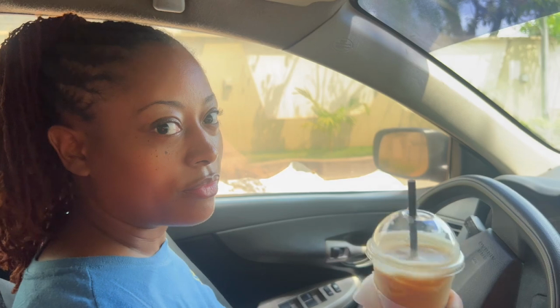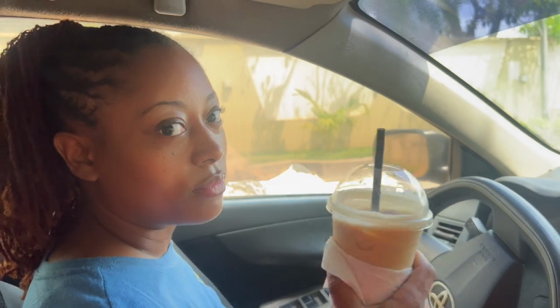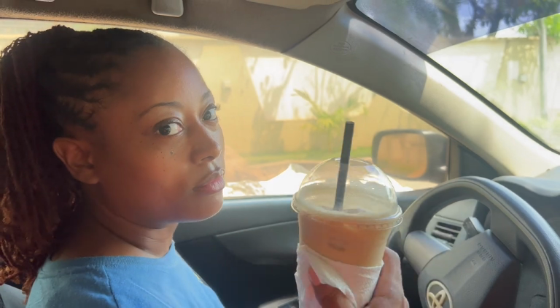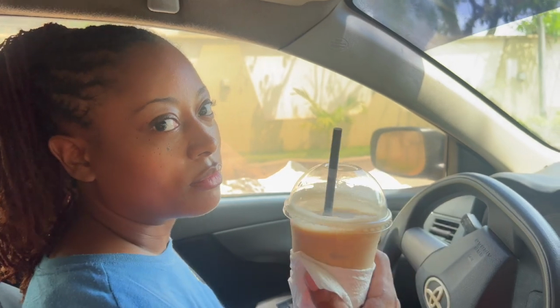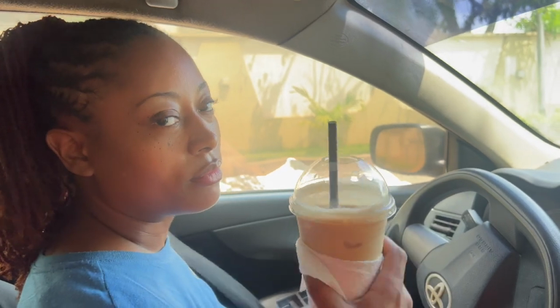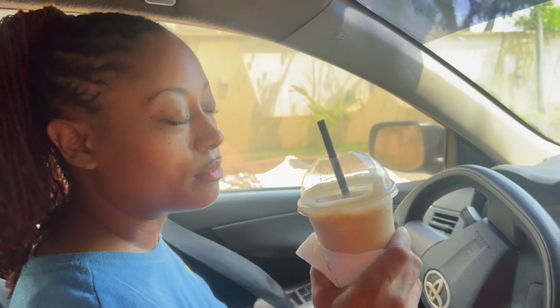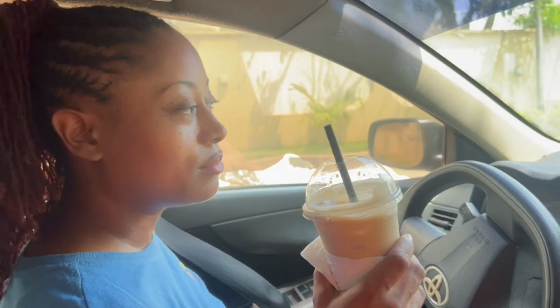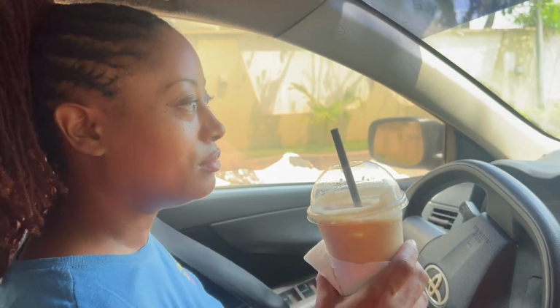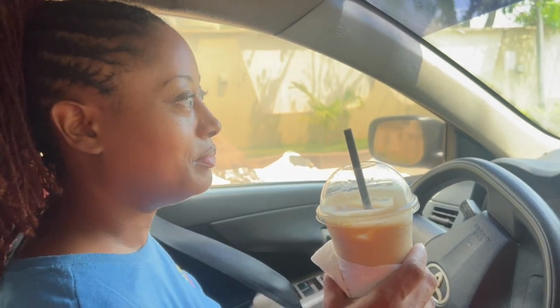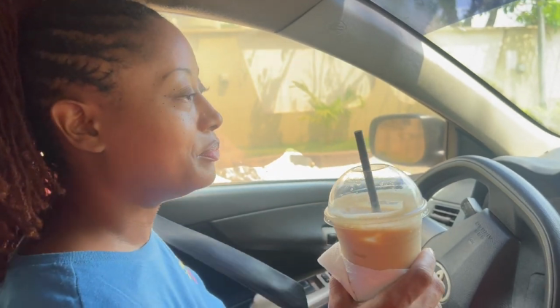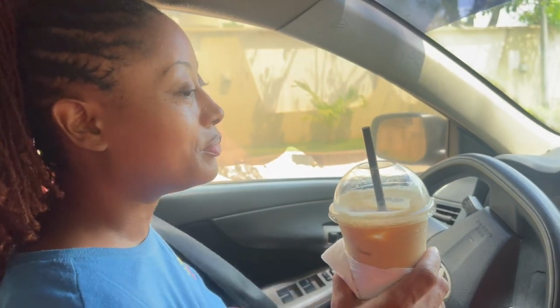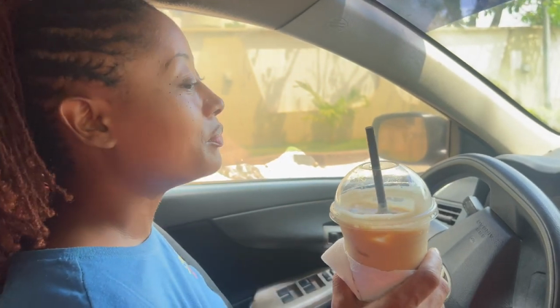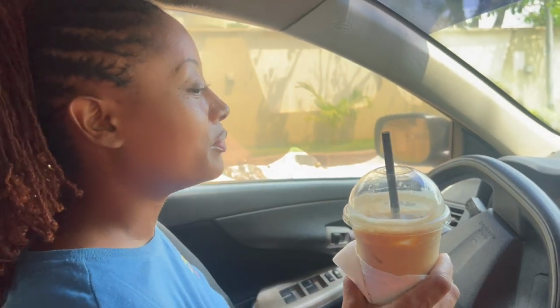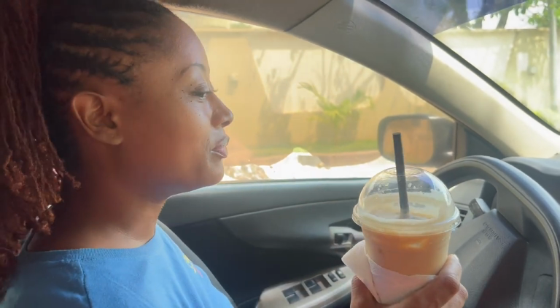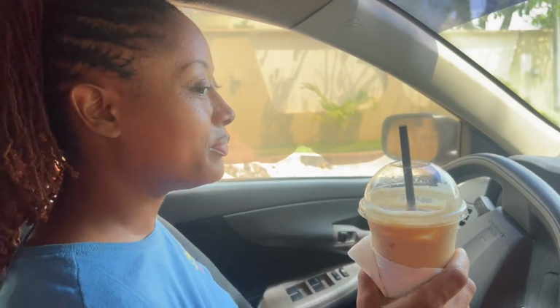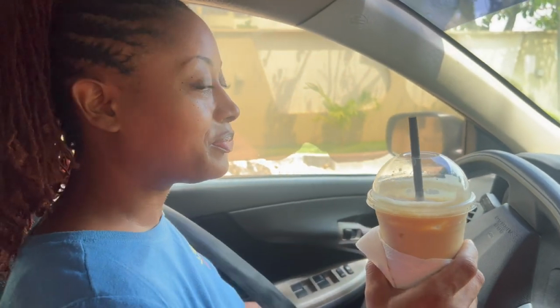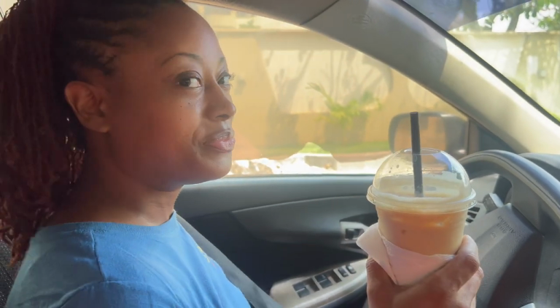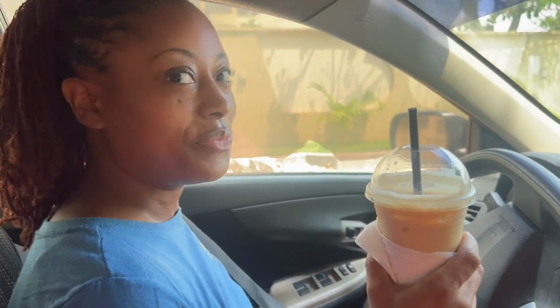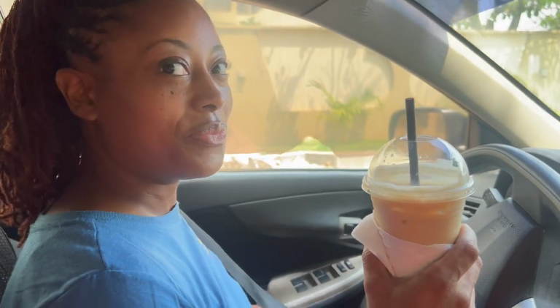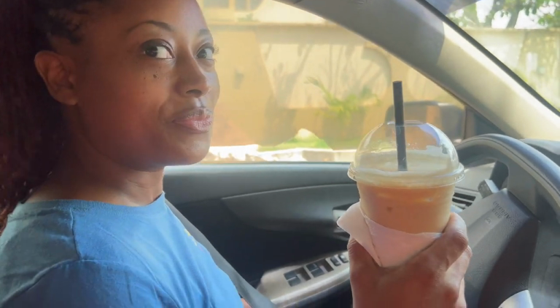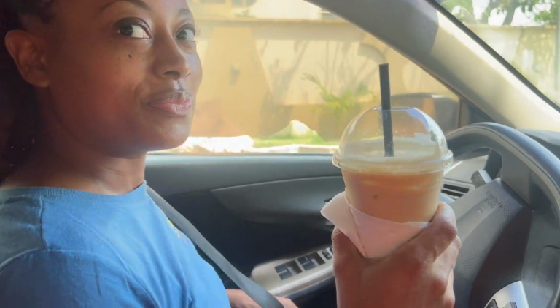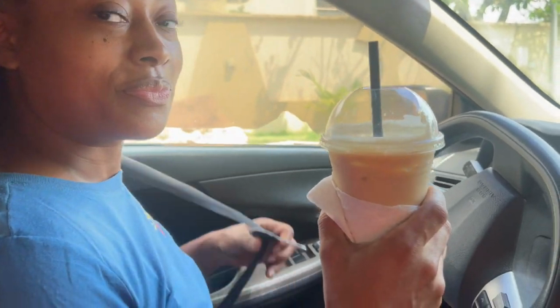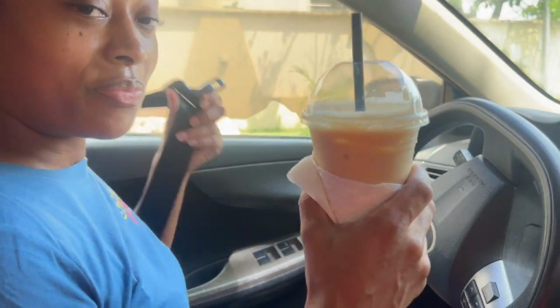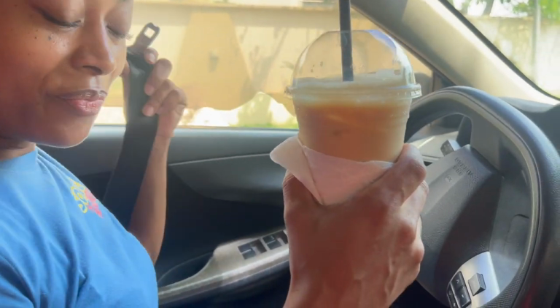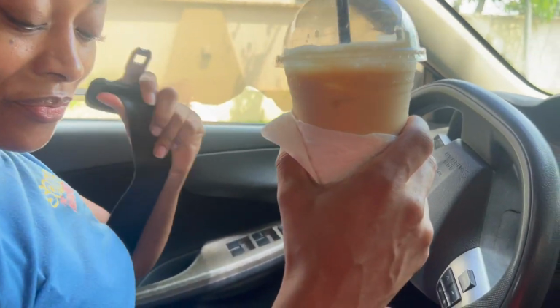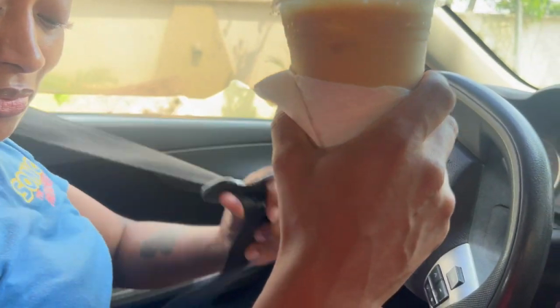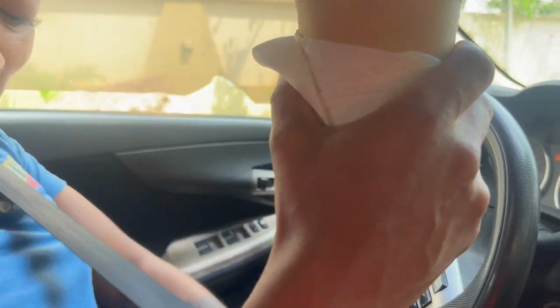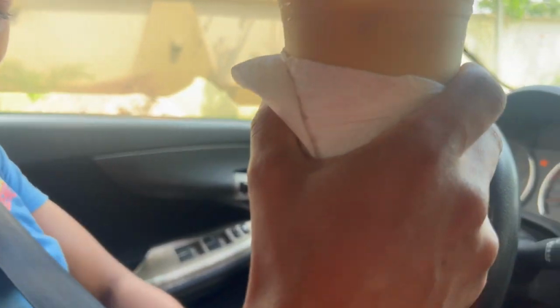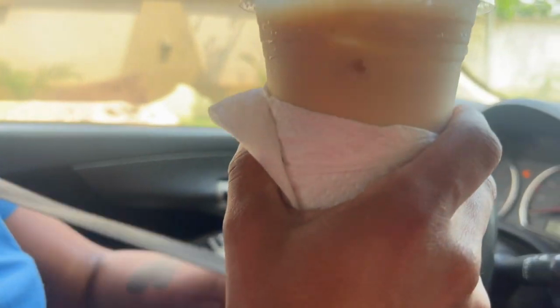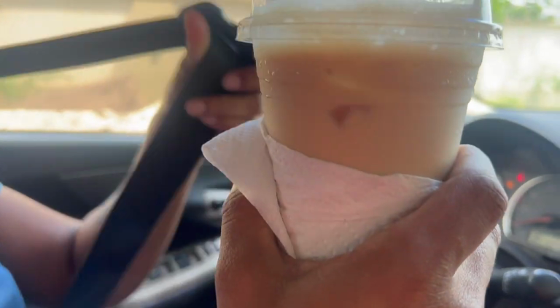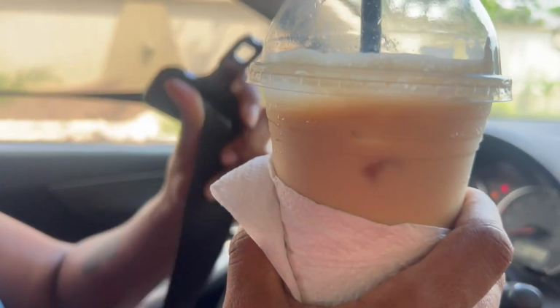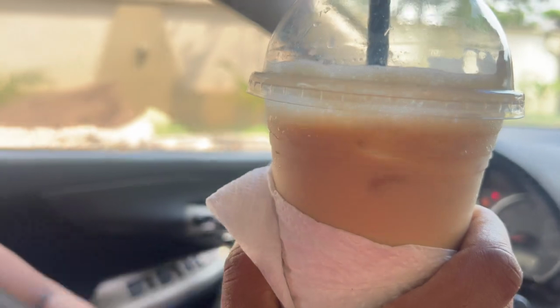Now this is how iced coffee is supposed to look. Cape Coast, take notes.